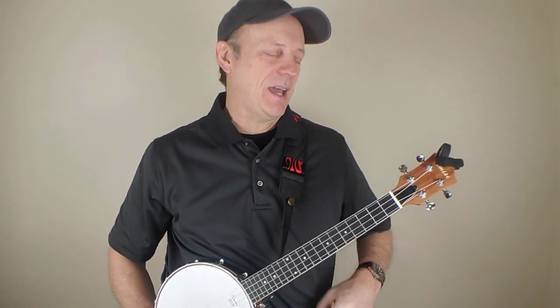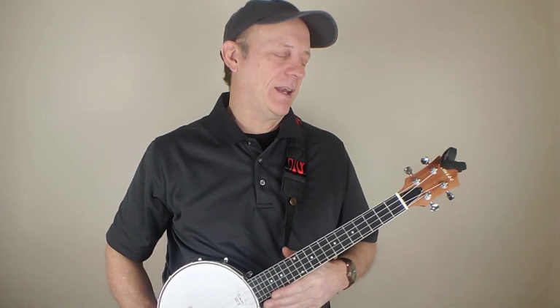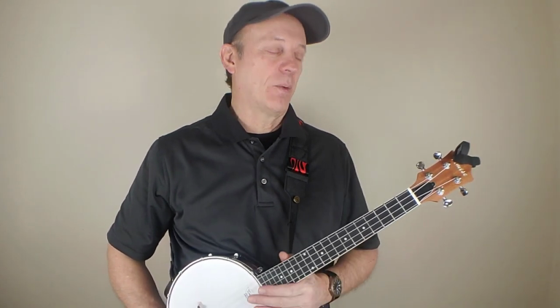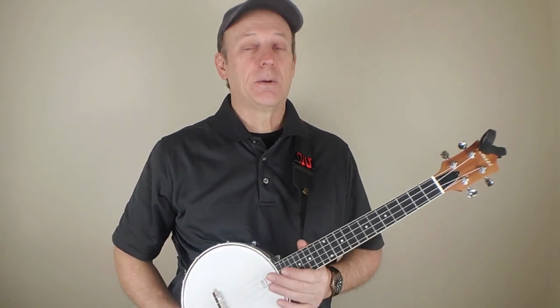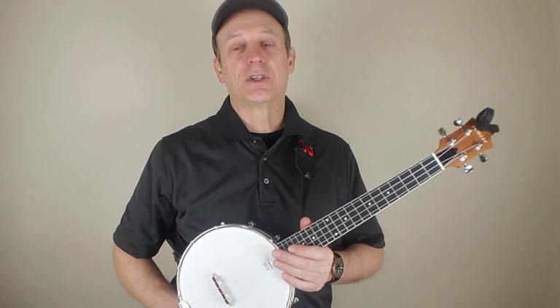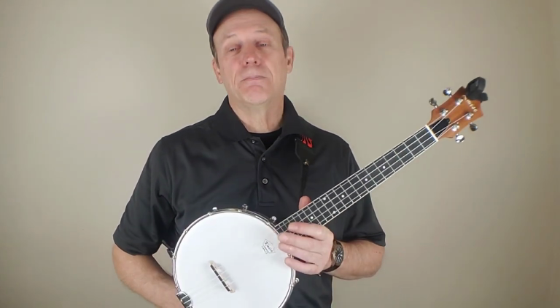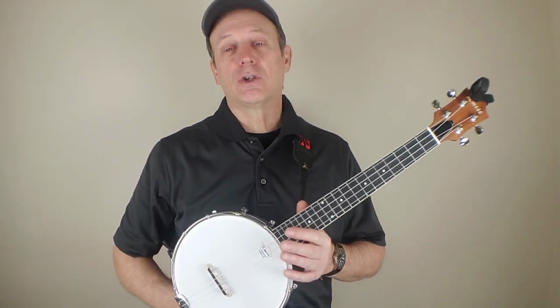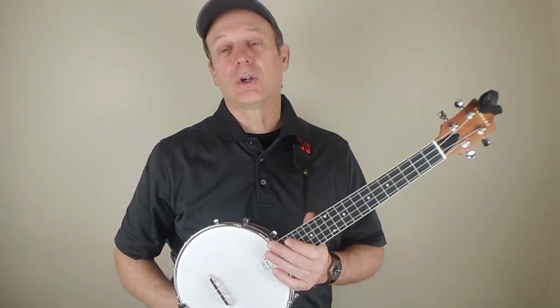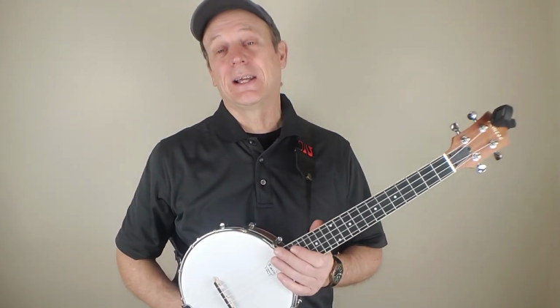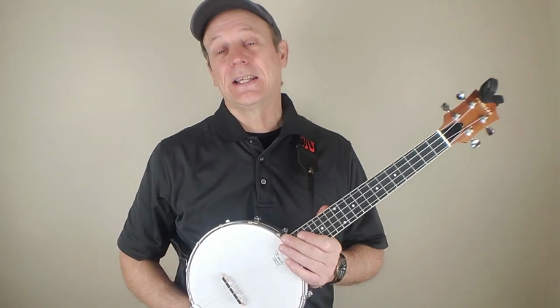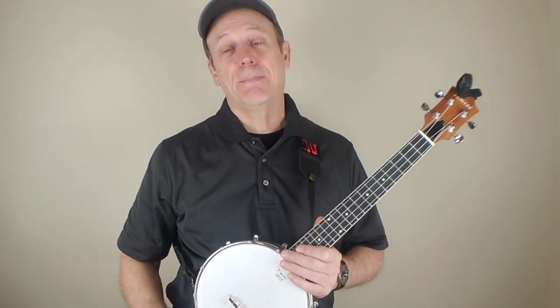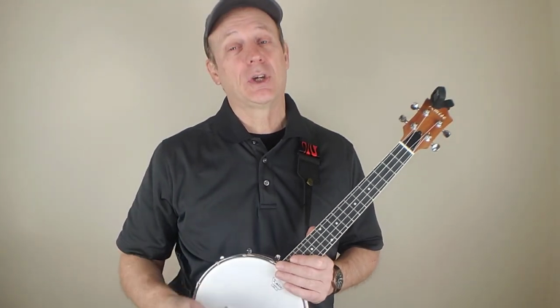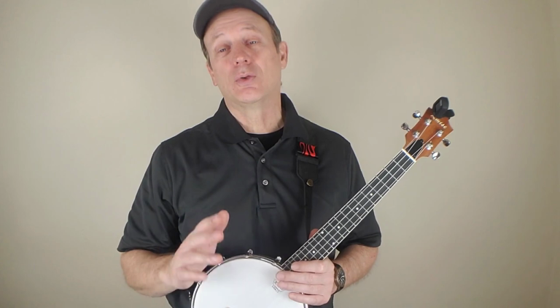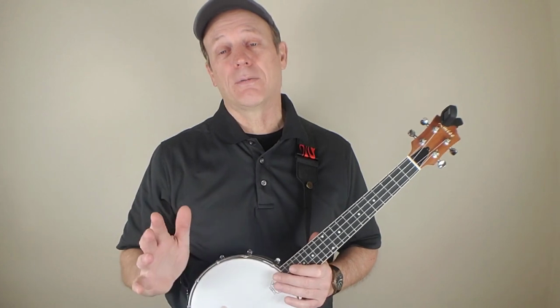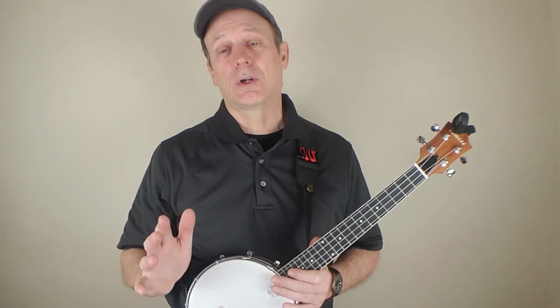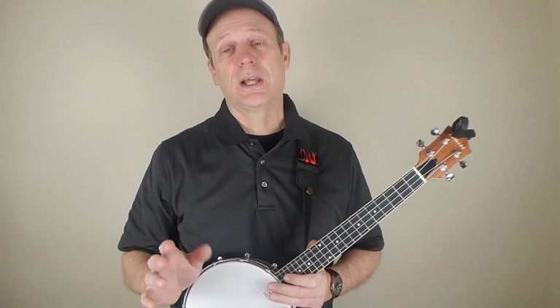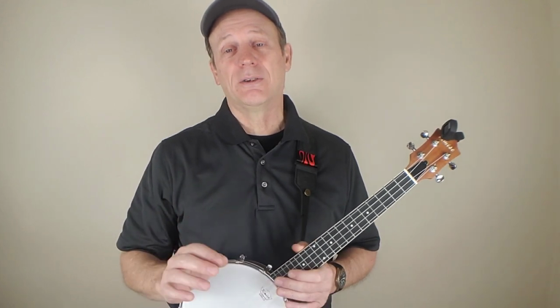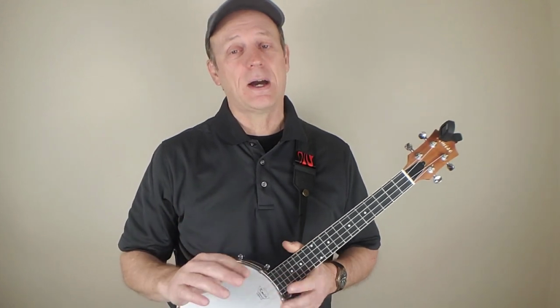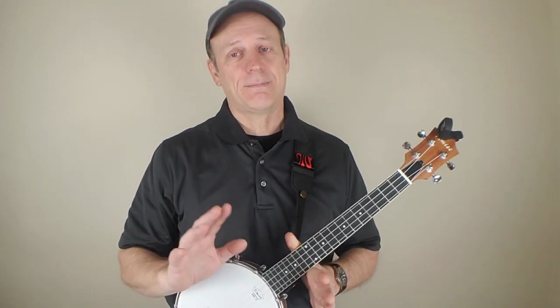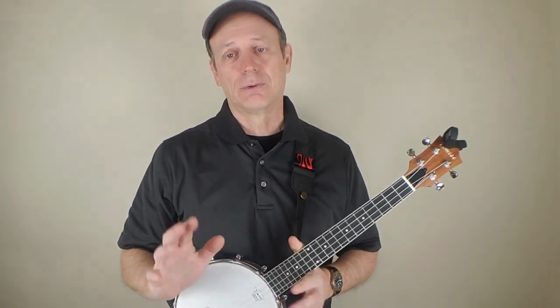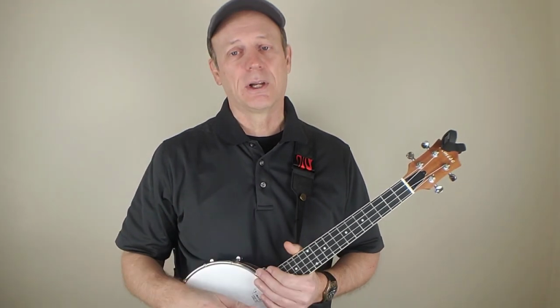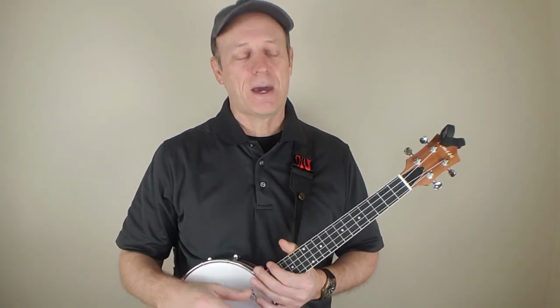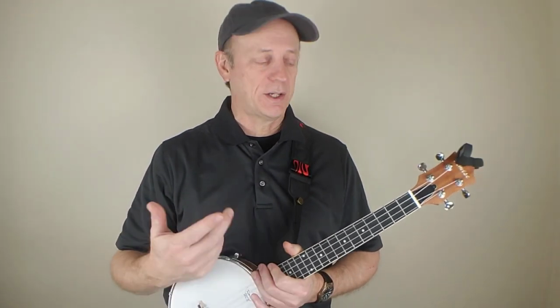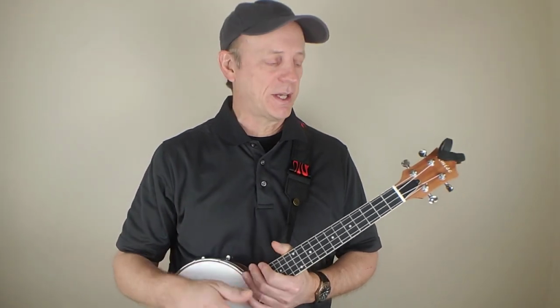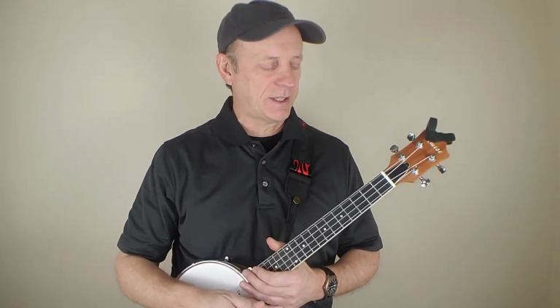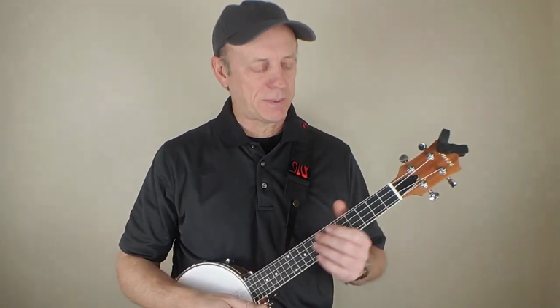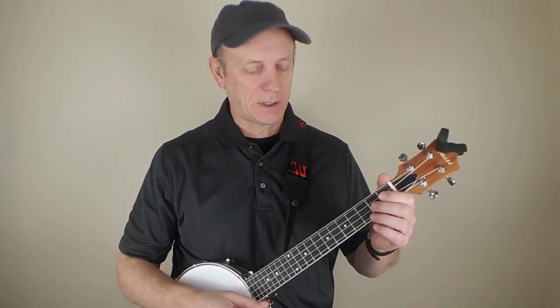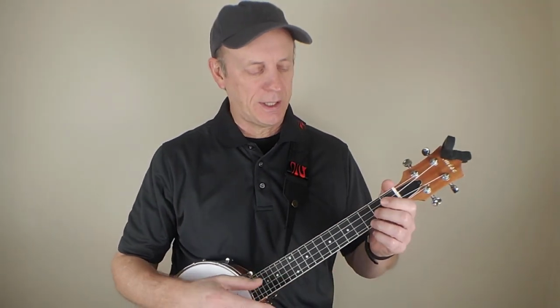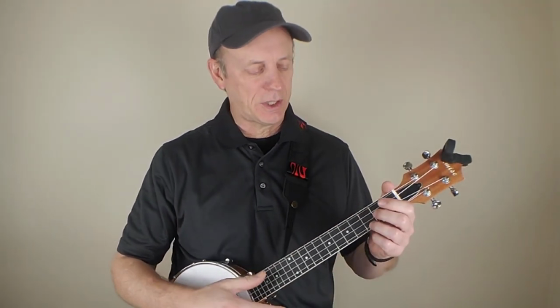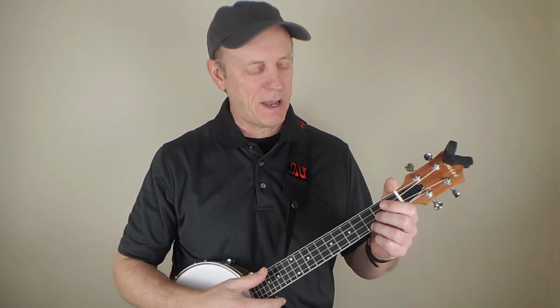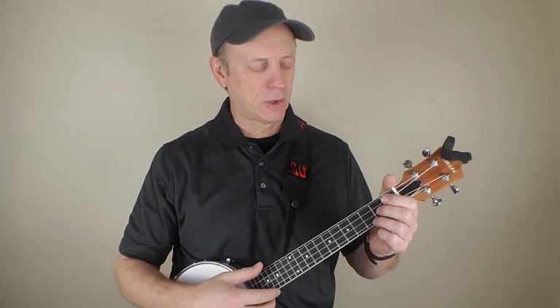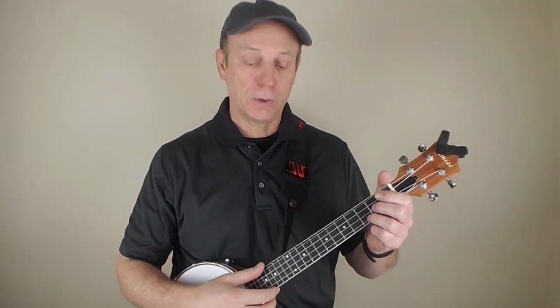We're going to be using the banjo ukulele today, but you can use whatever ukulele you've got. It doesn't really matter. I just think it sounds particularly nice on the banjo uke.